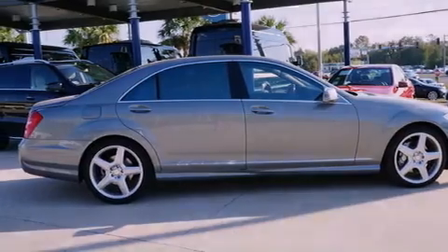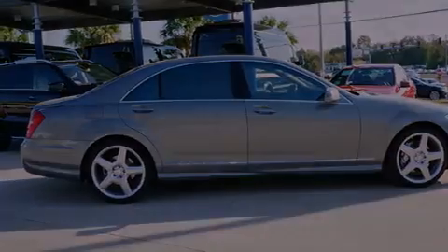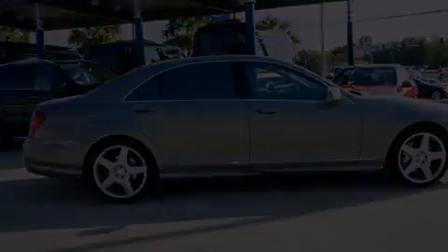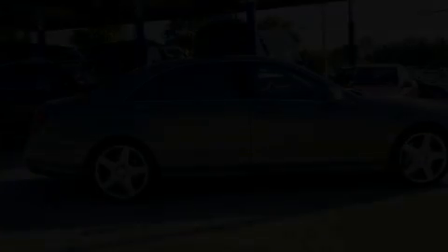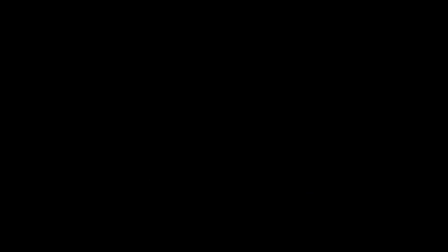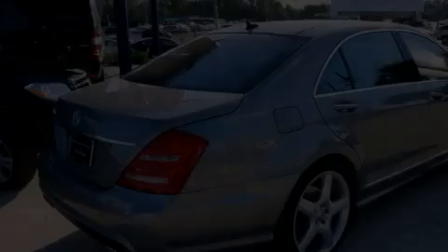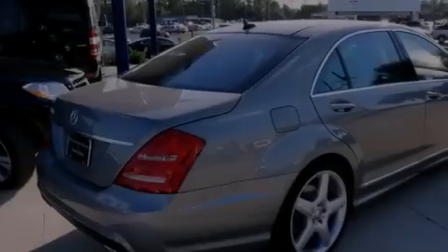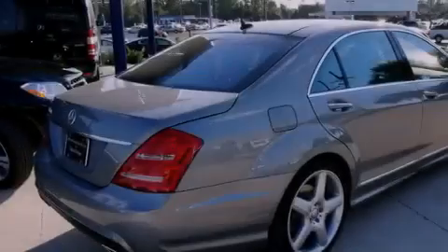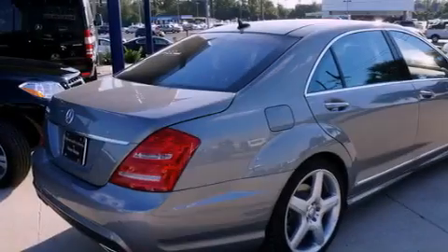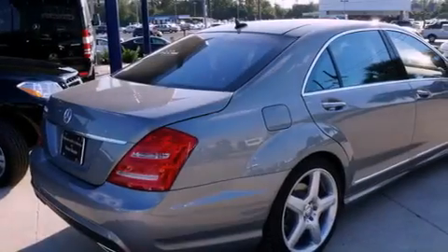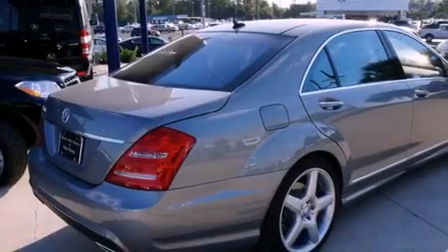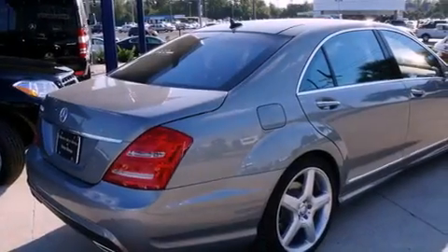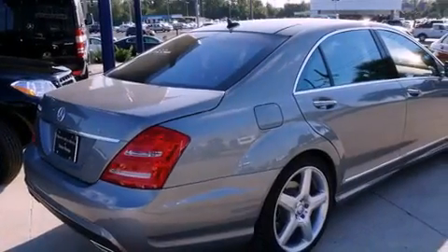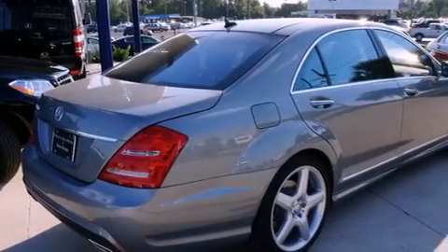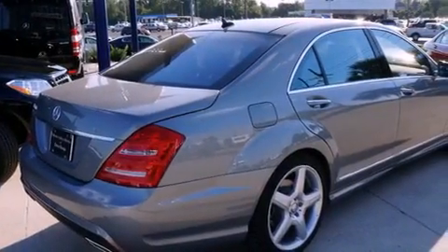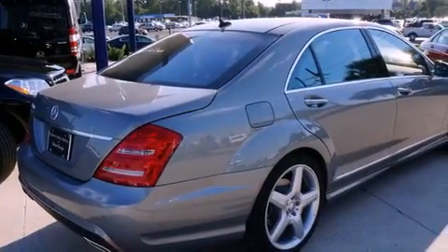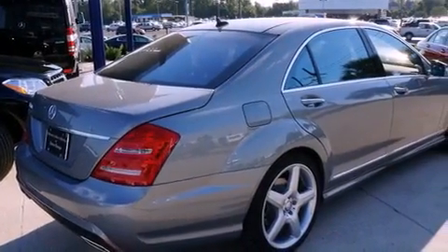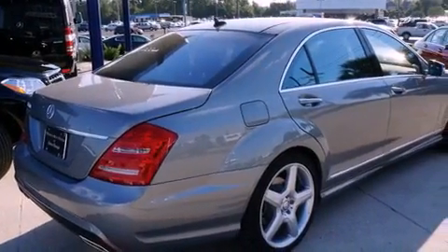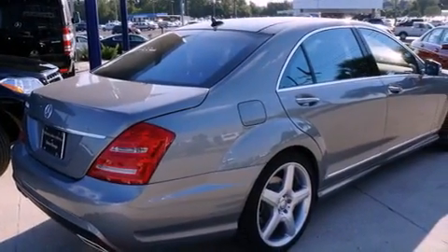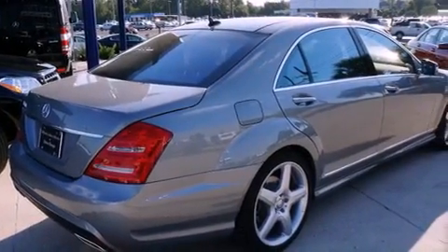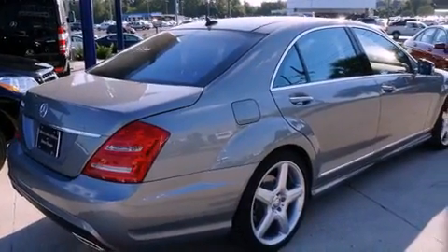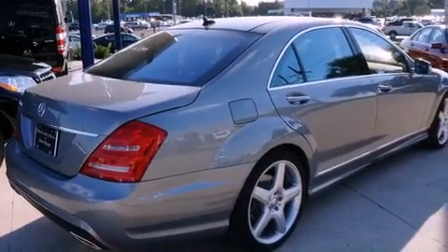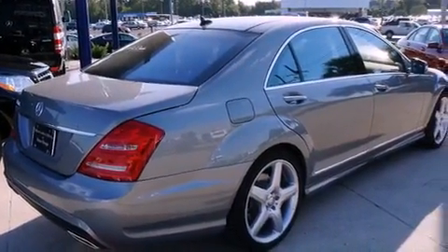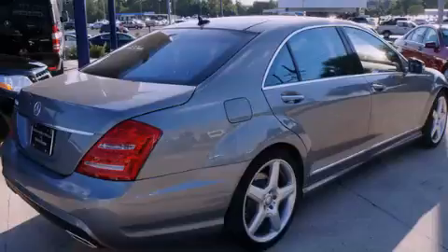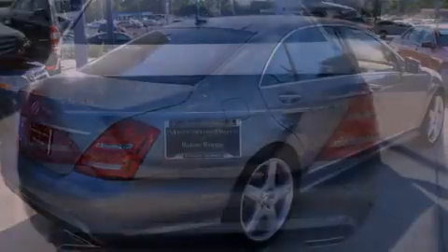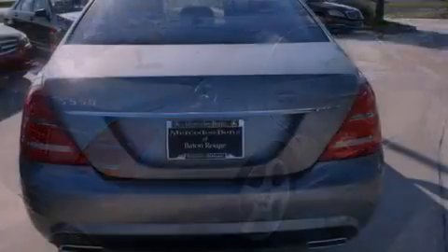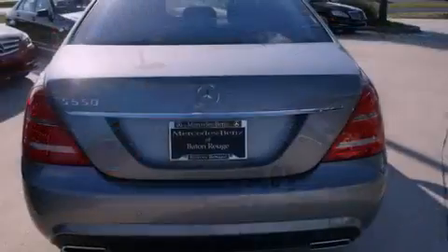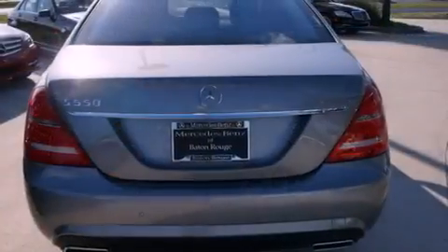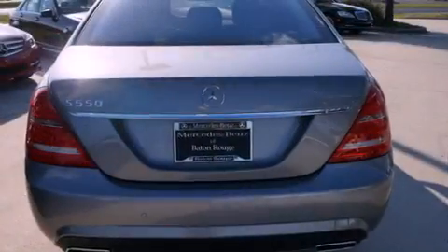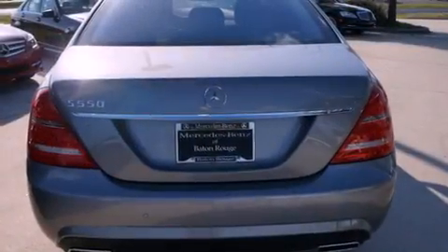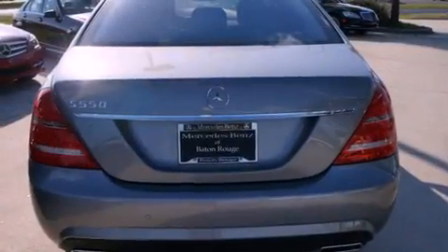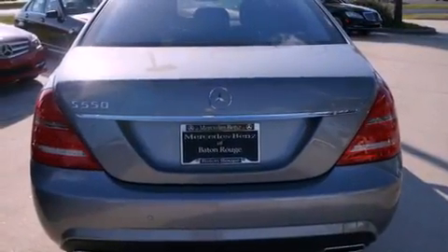Its top features include an air suspension, a turbocharger, and traction control and stability control systems.